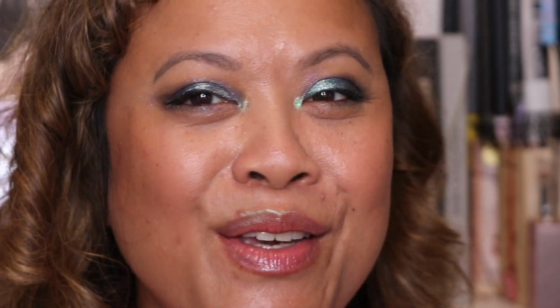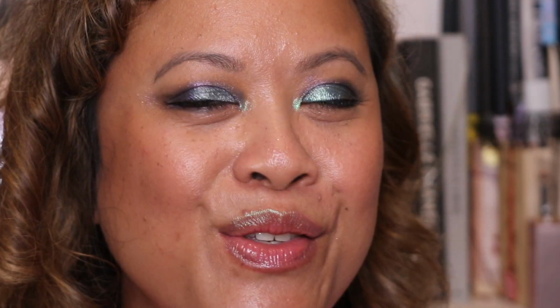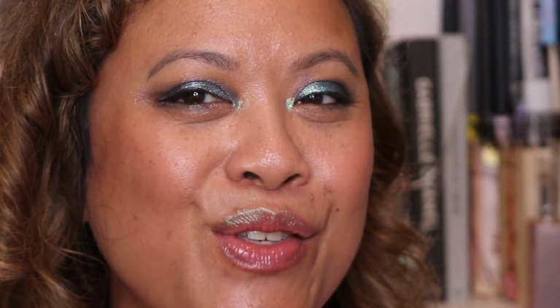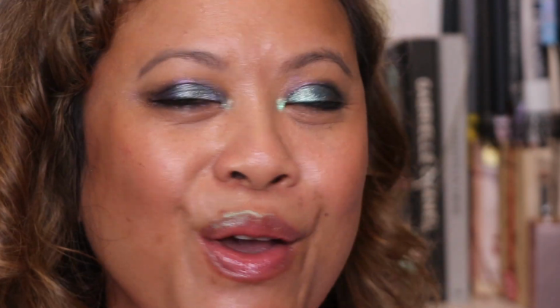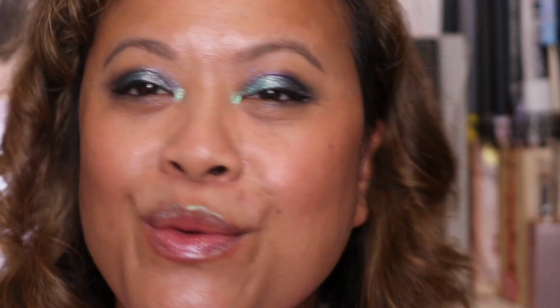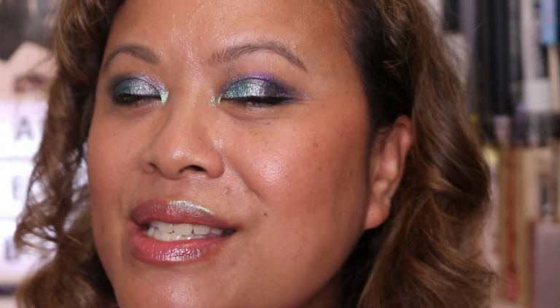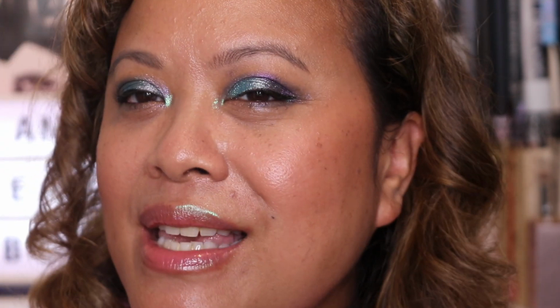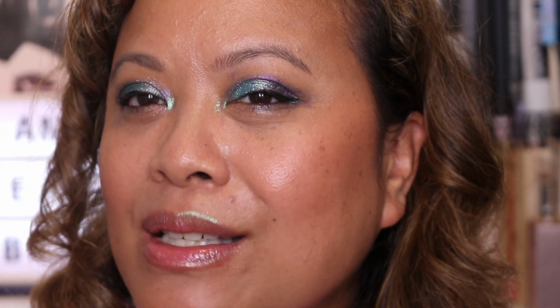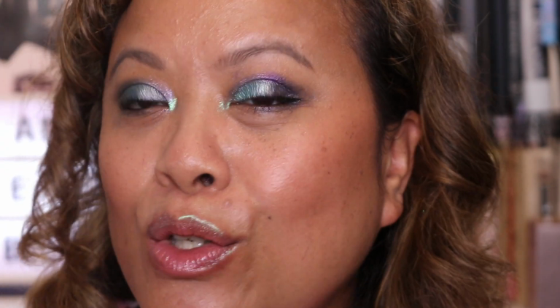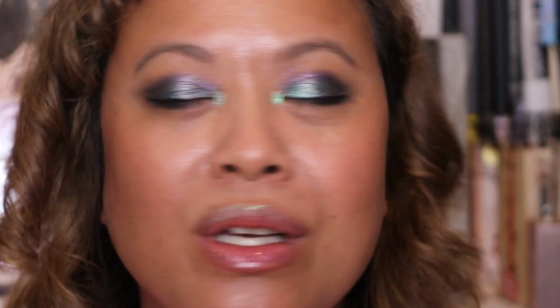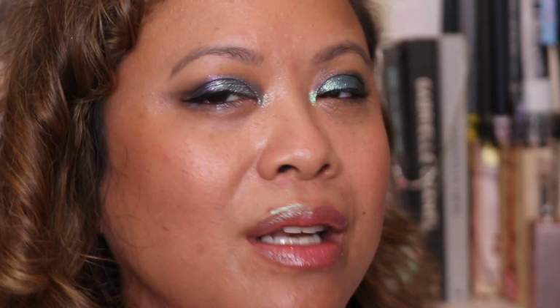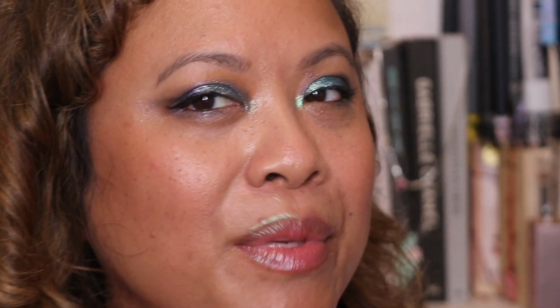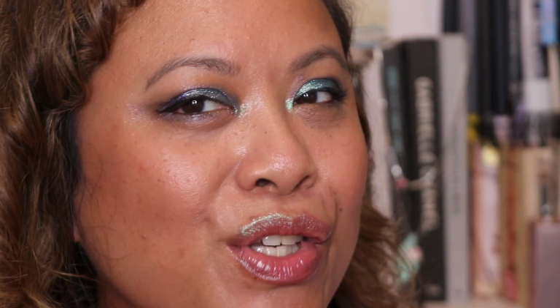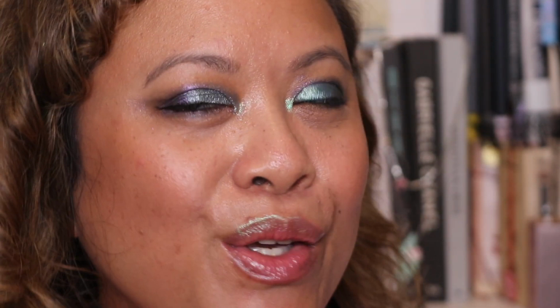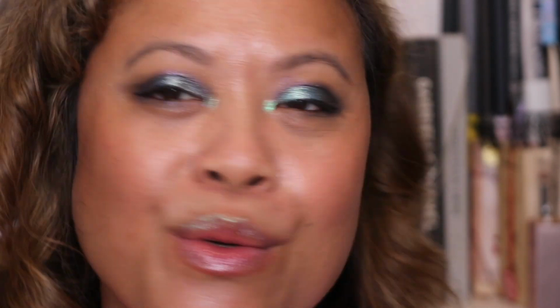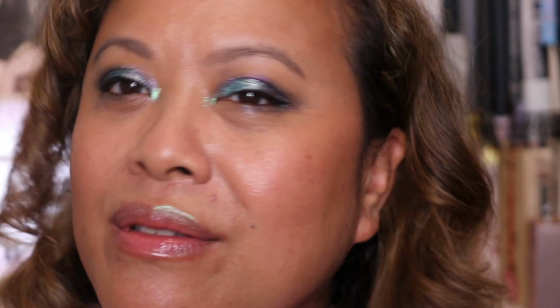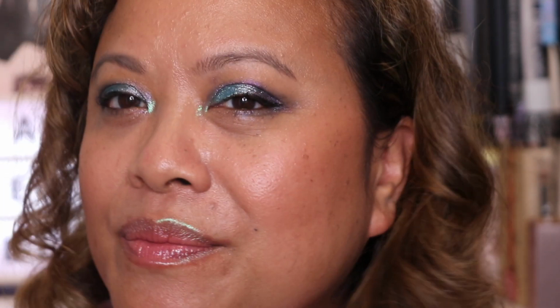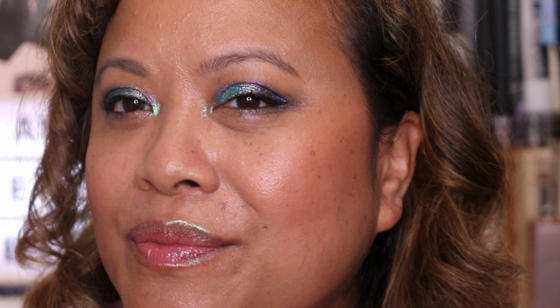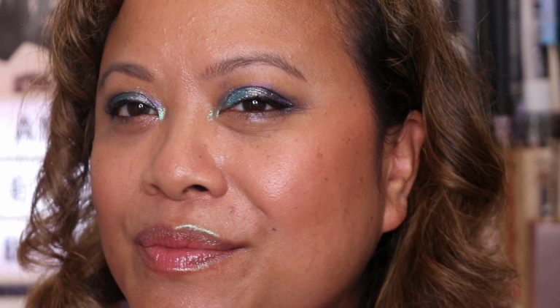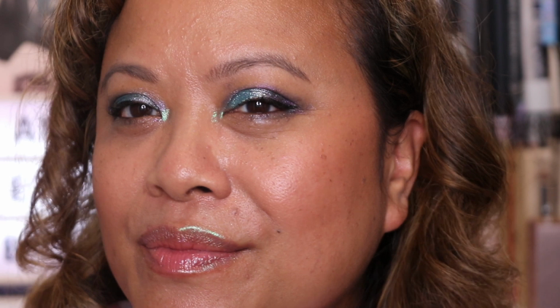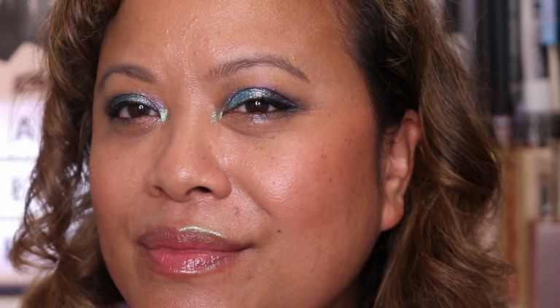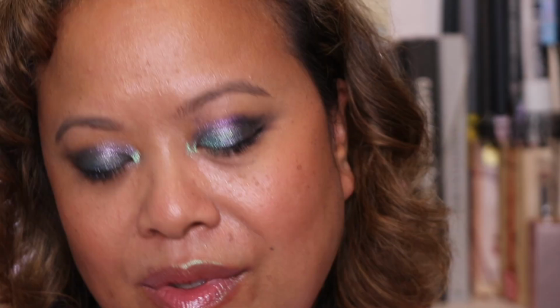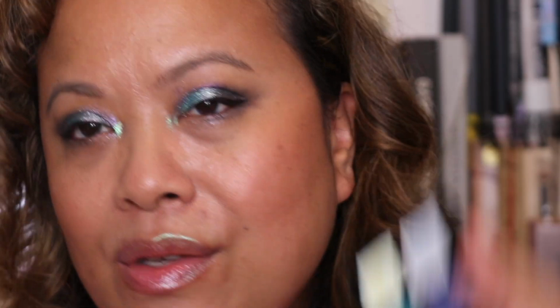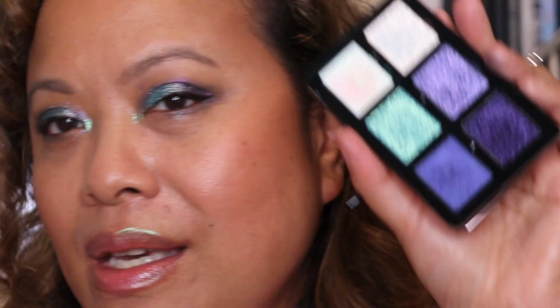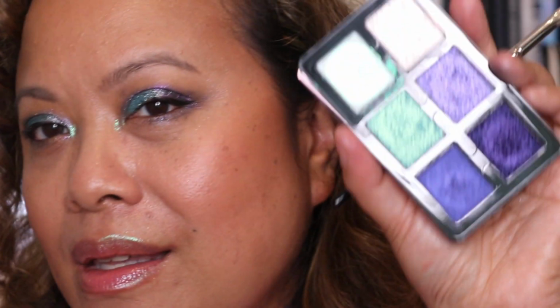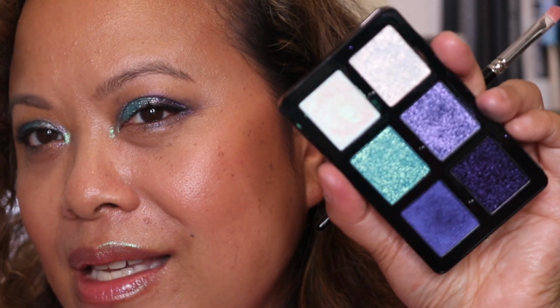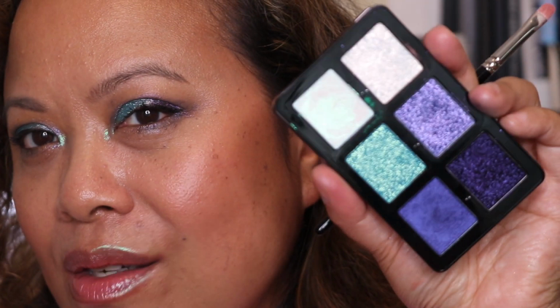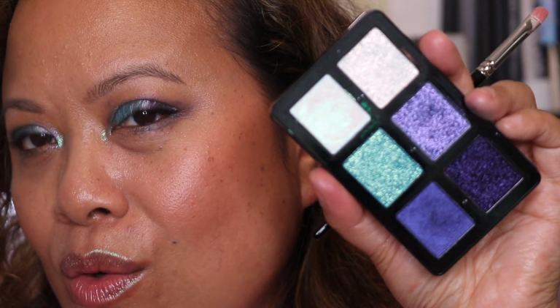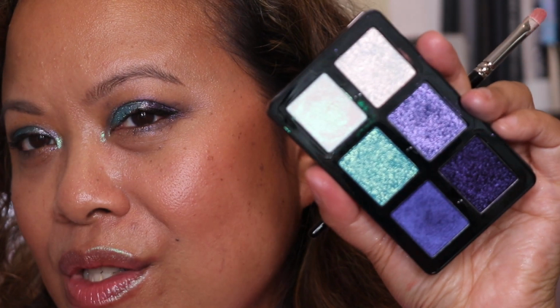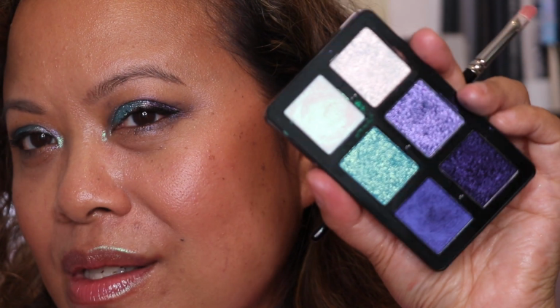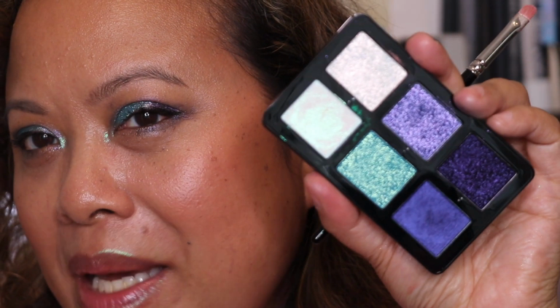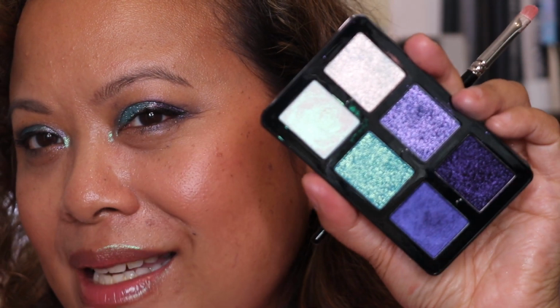So this is look number two using this gorgeous palette.